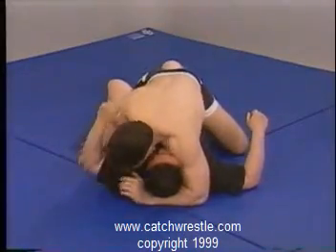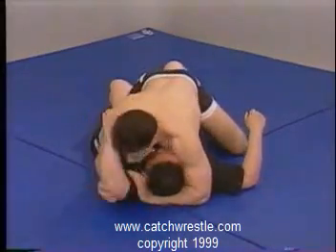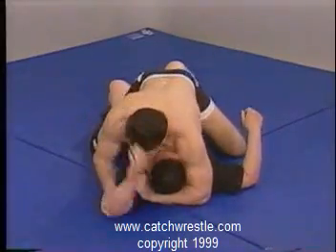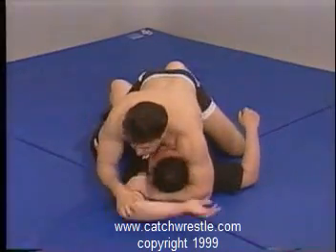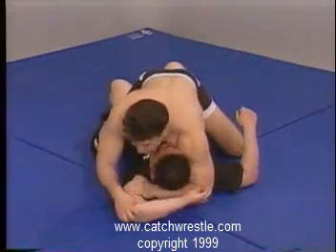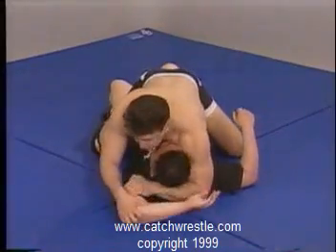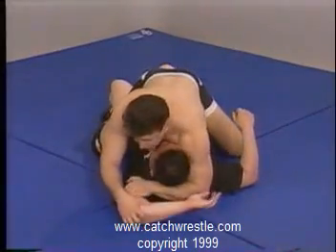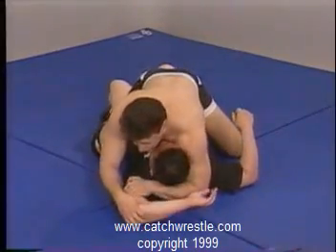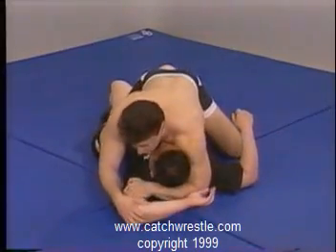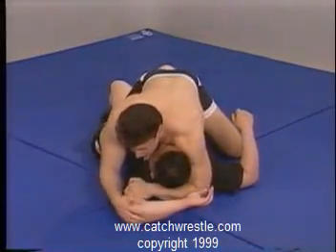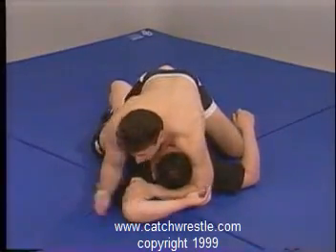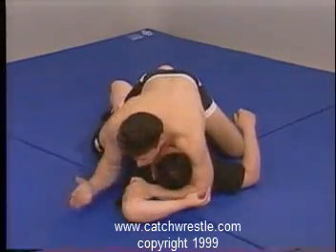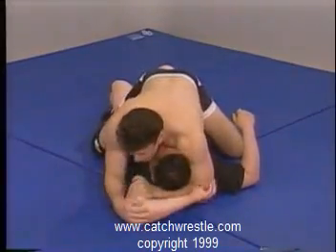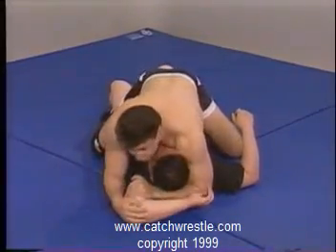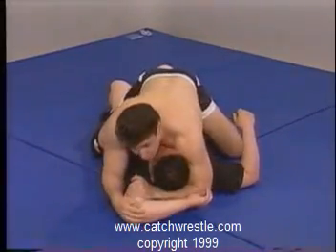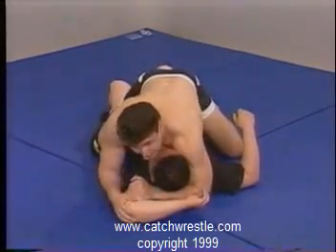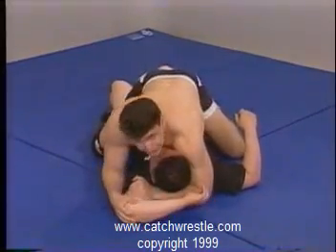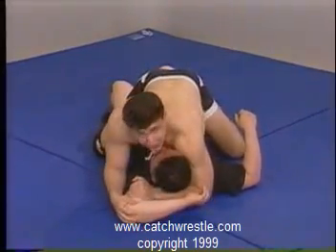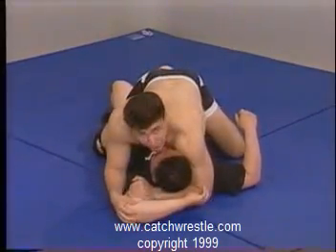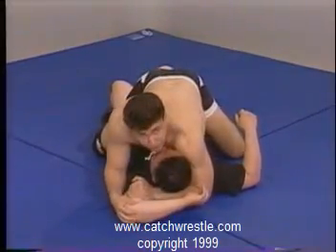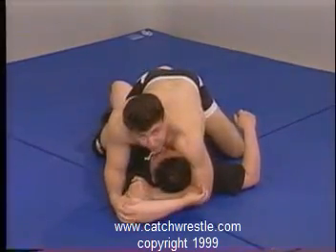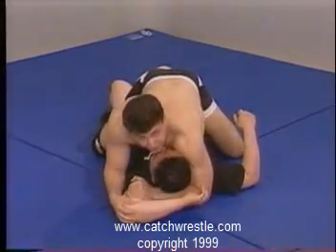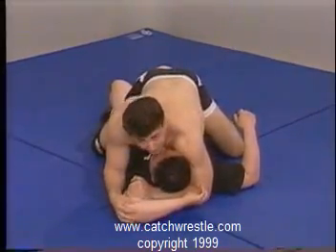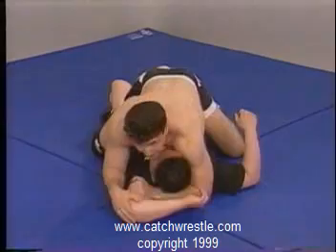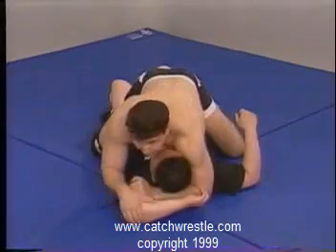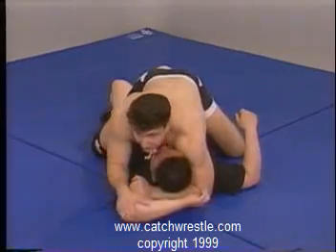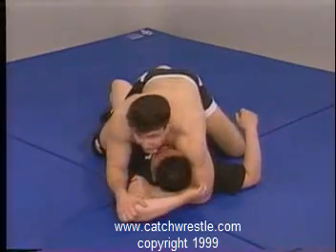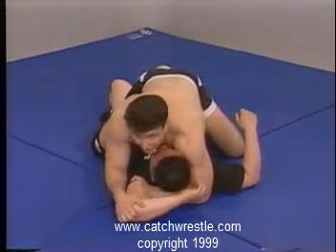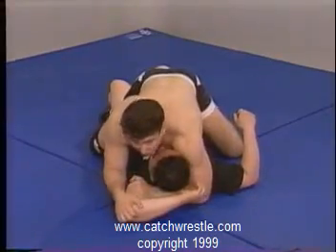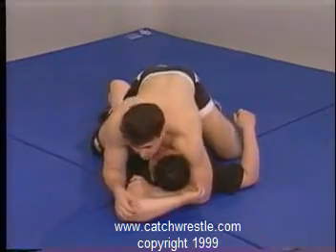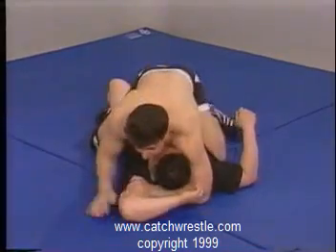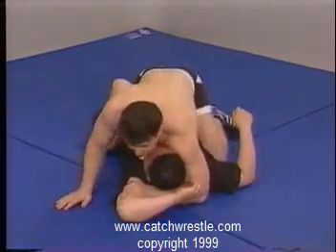I'm looking for this position. I want to control that inside elbow spot again. That's the key to all of this.